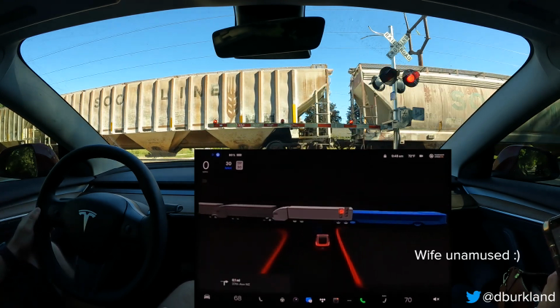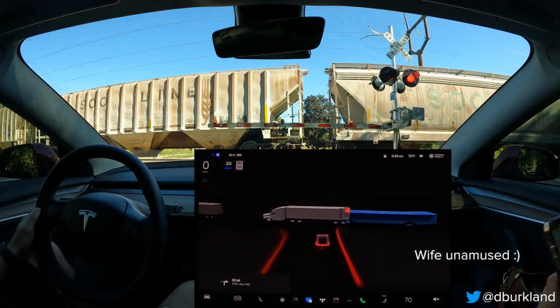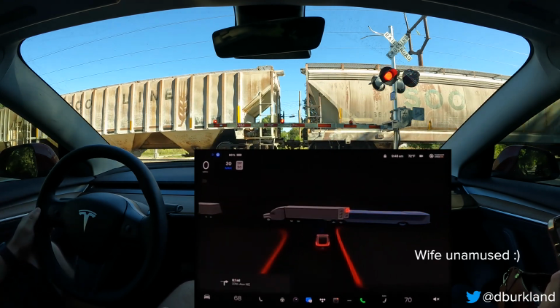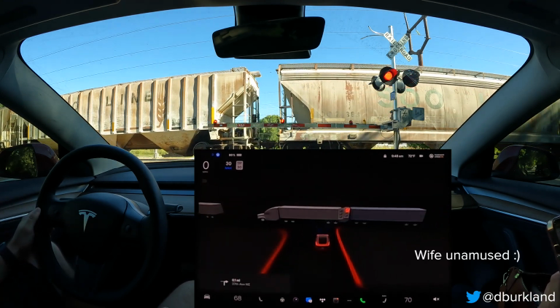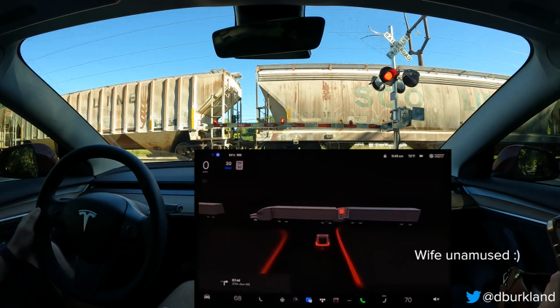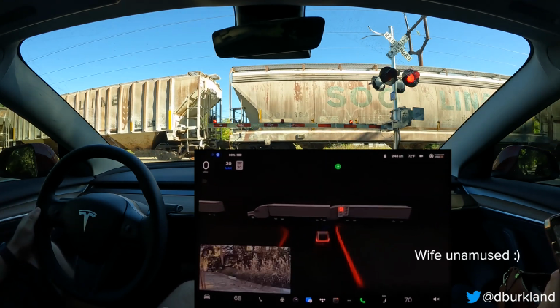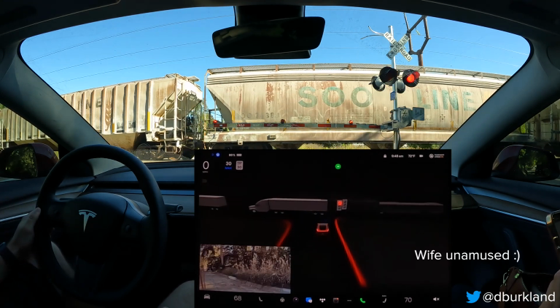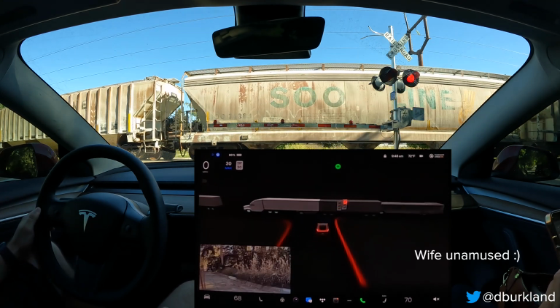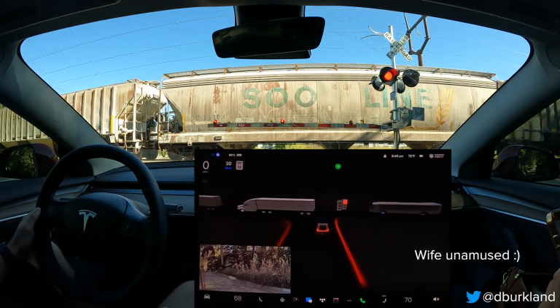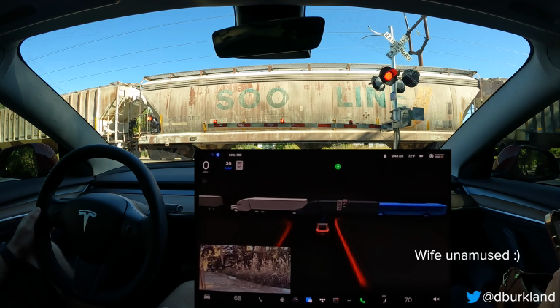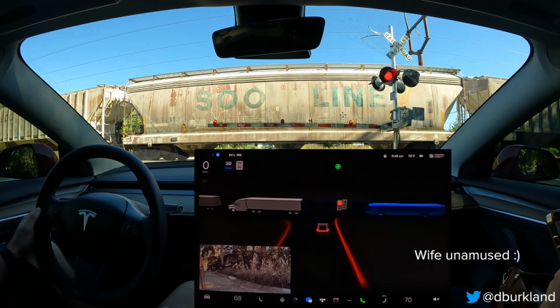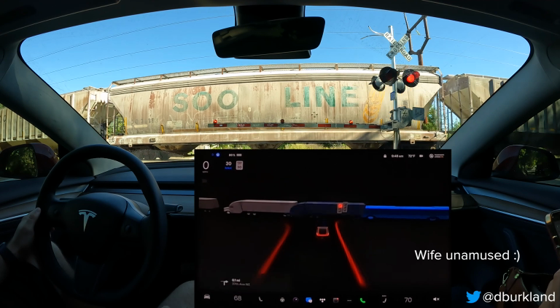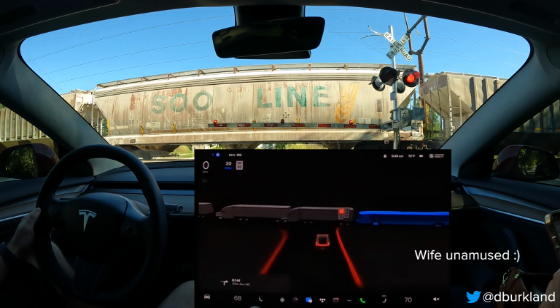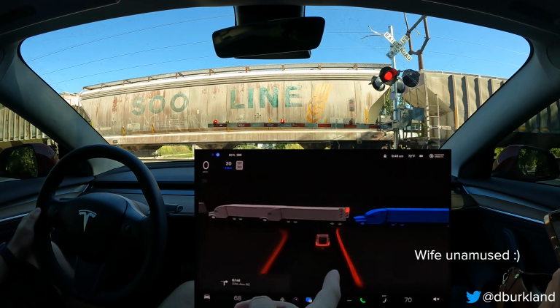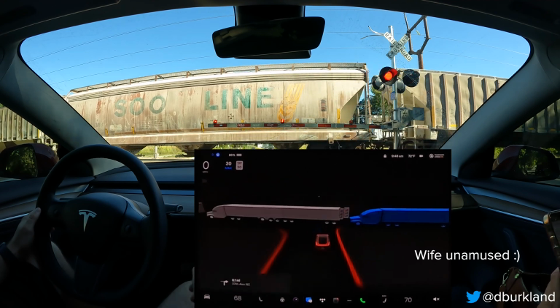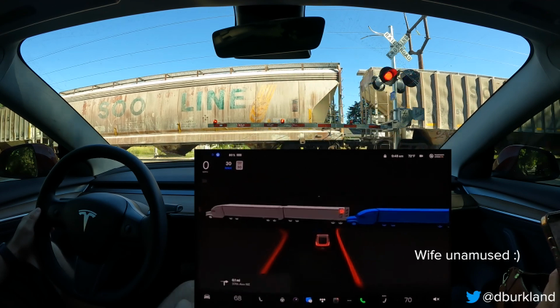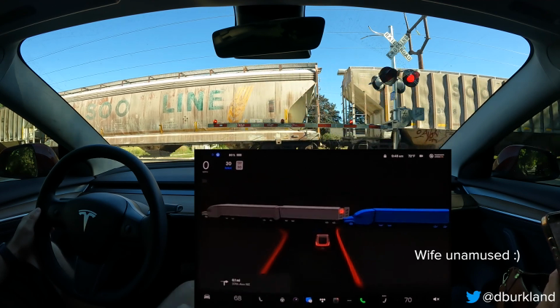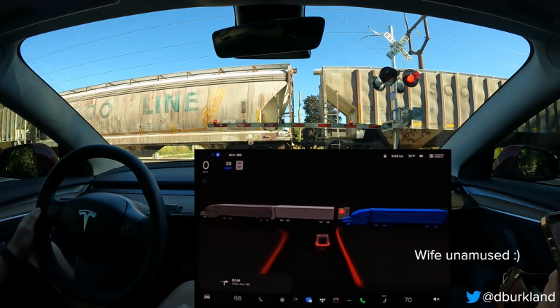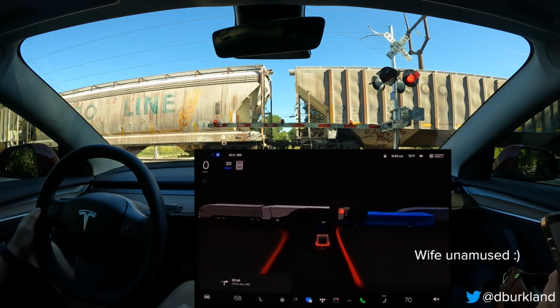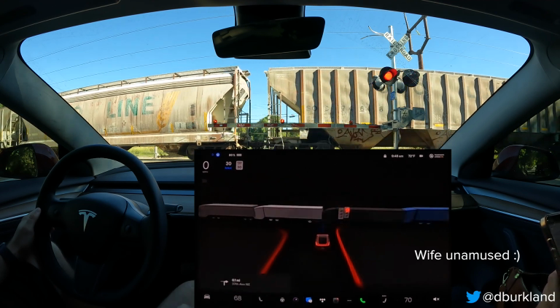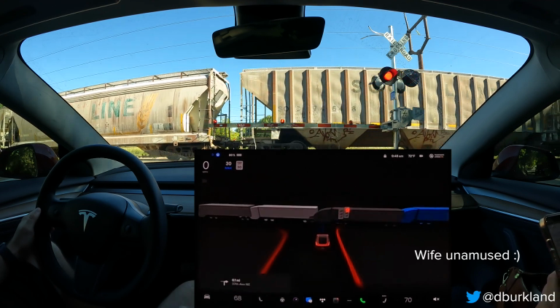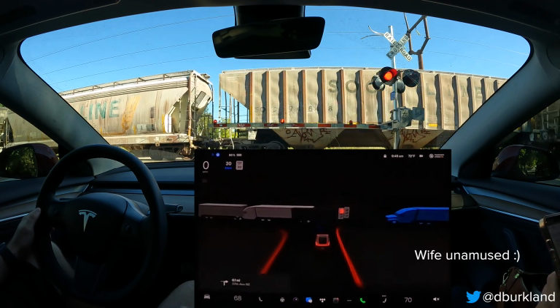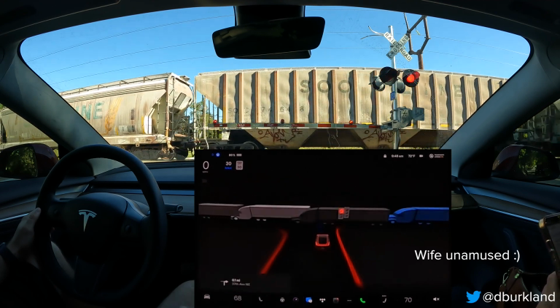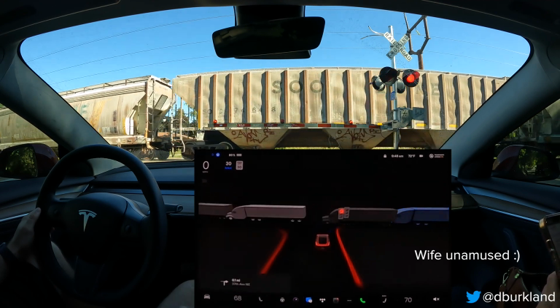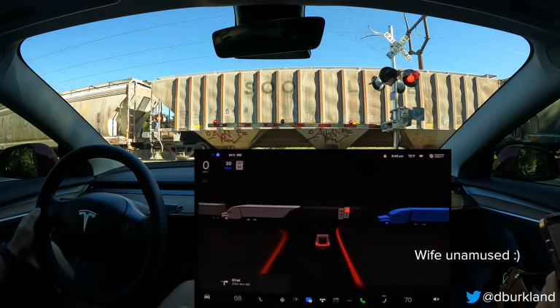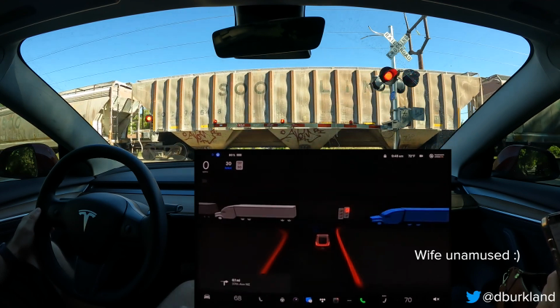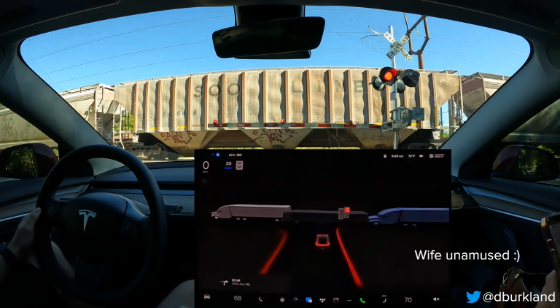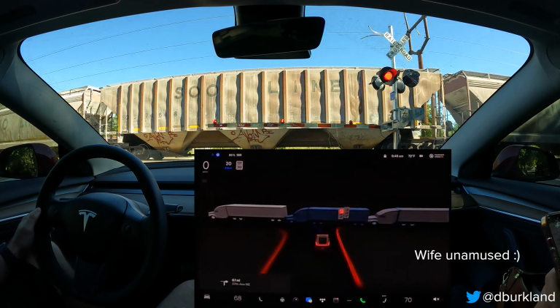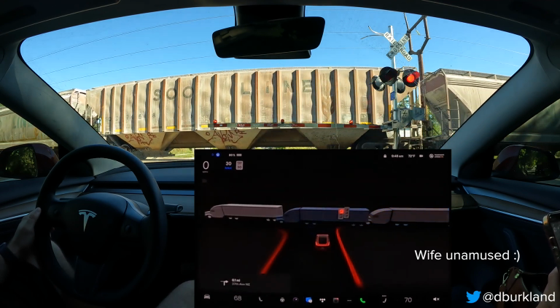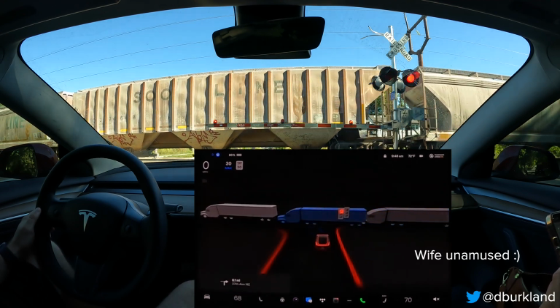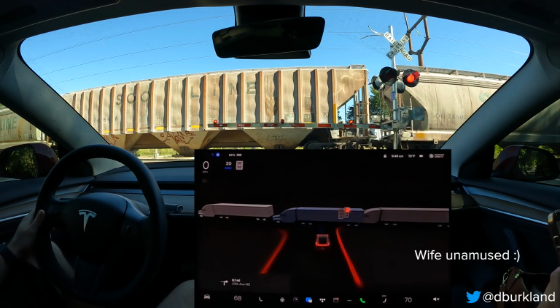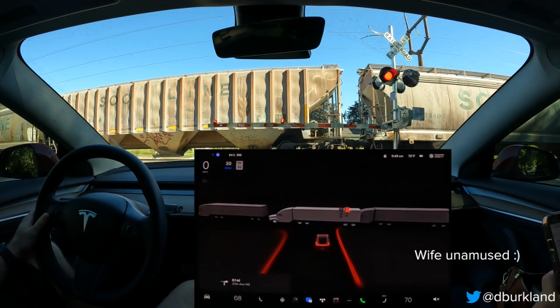Do you see how it's showing the cars on the screen? It shows them as semis.